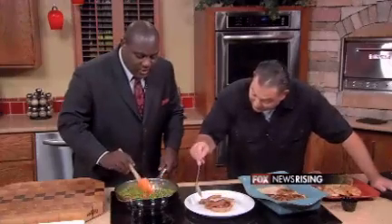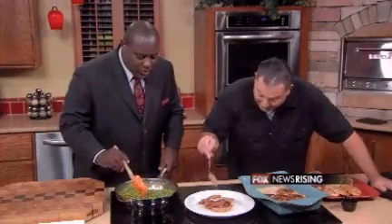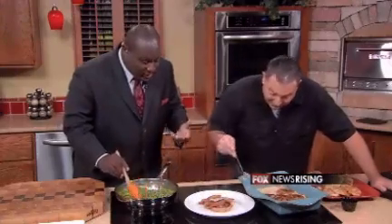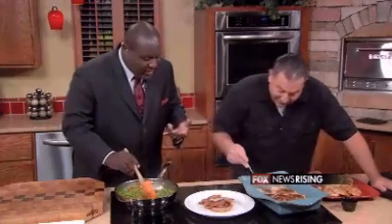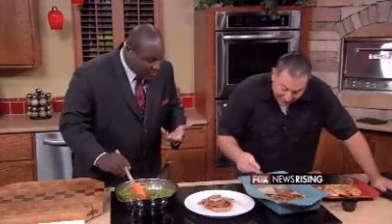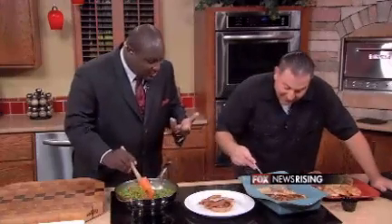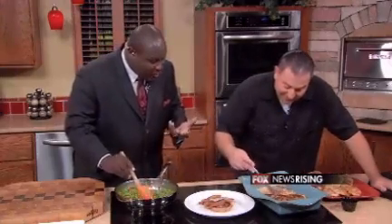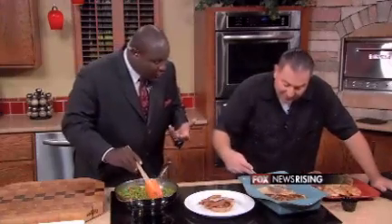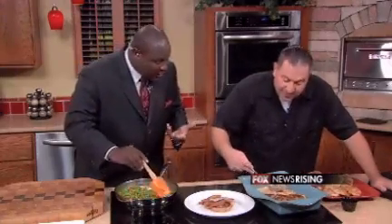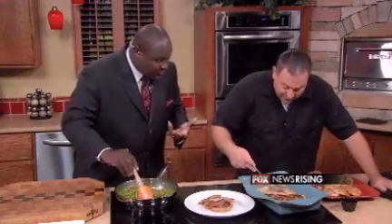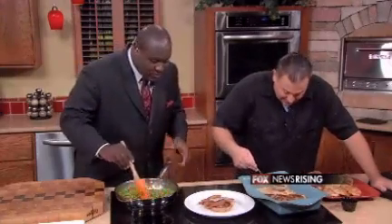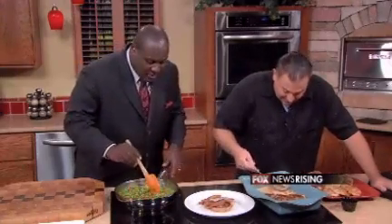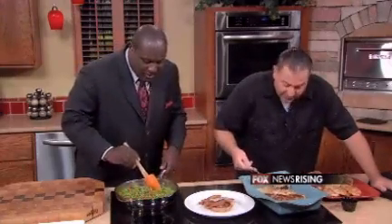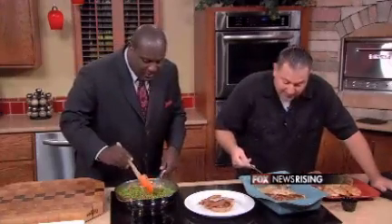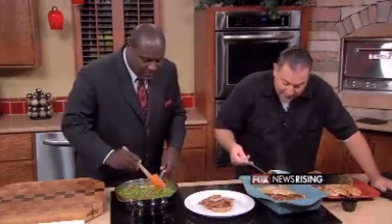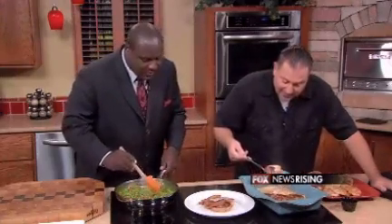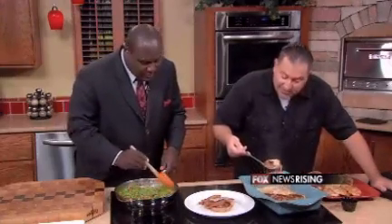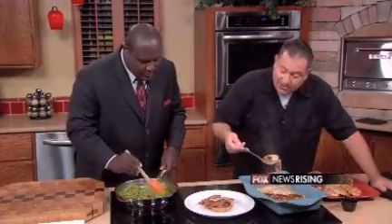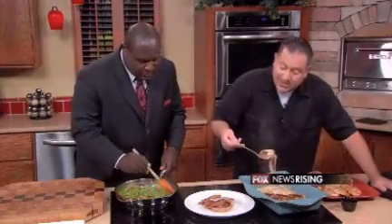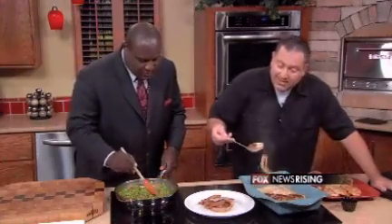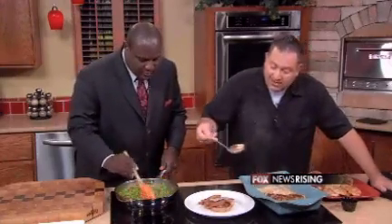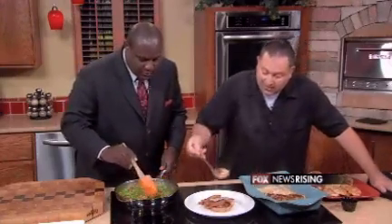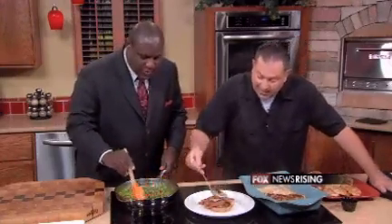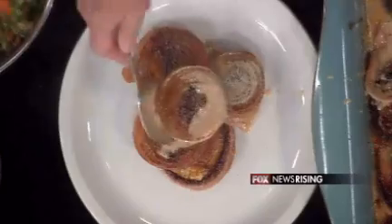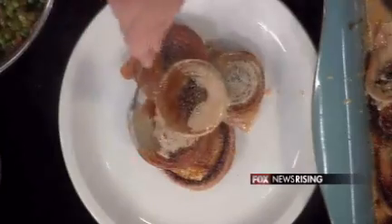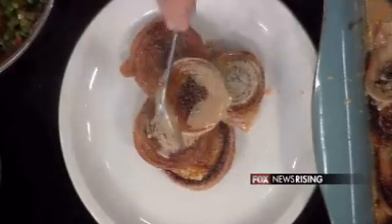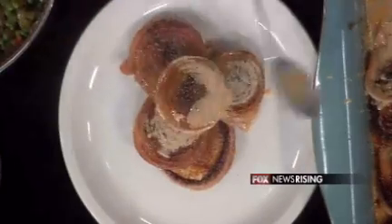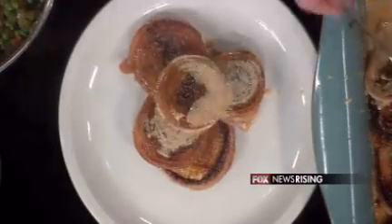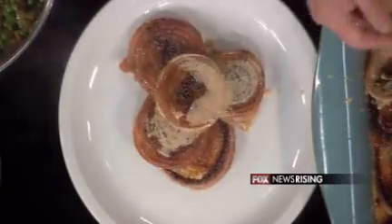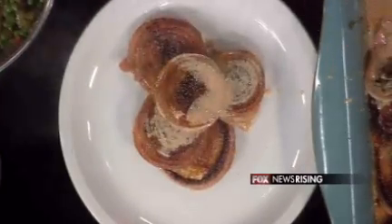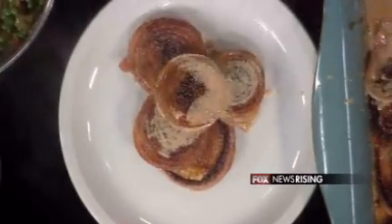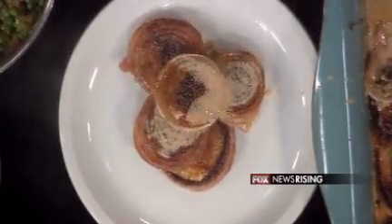Do leeks have some of these same qualities since they're in the same family? They do. Leeks, onions, and garlic all have the same kind of effects.